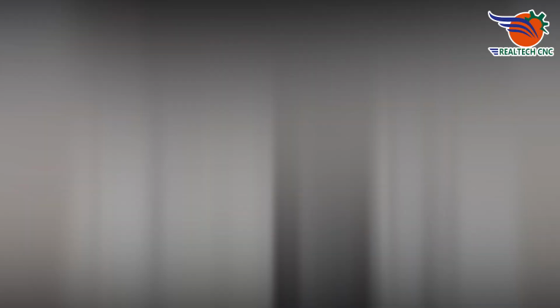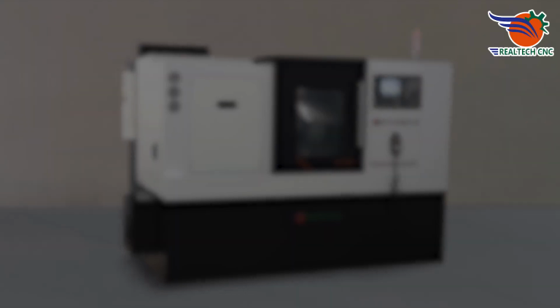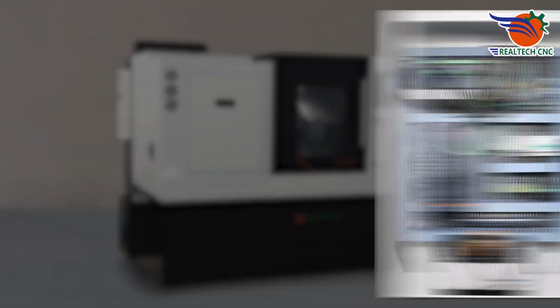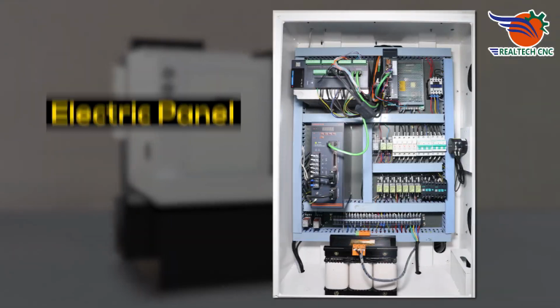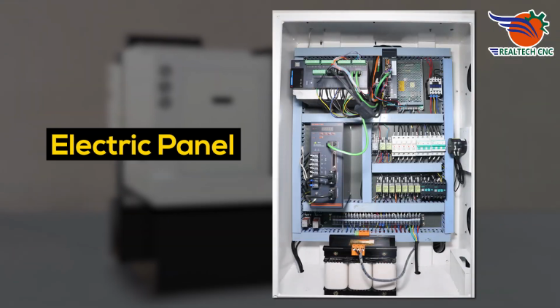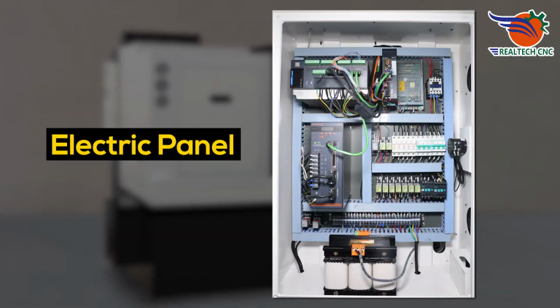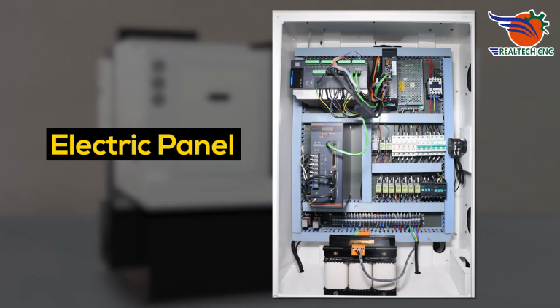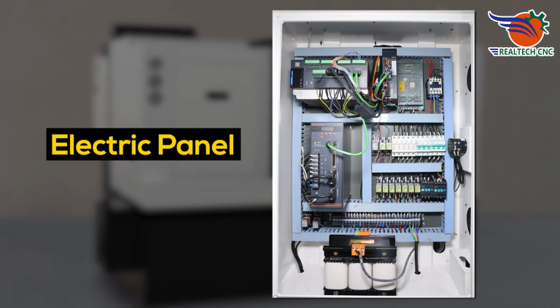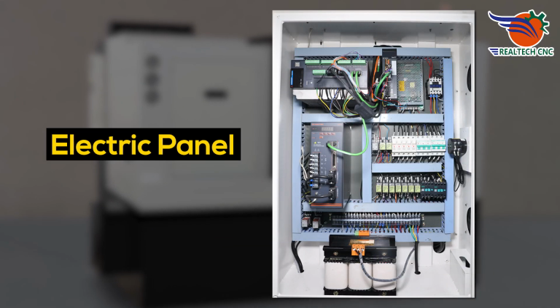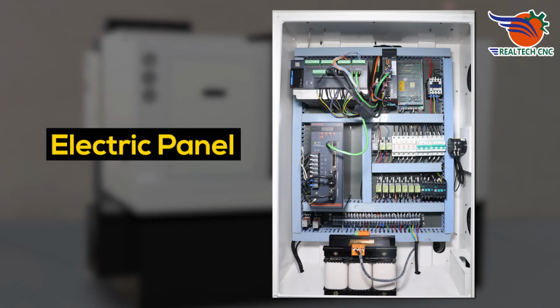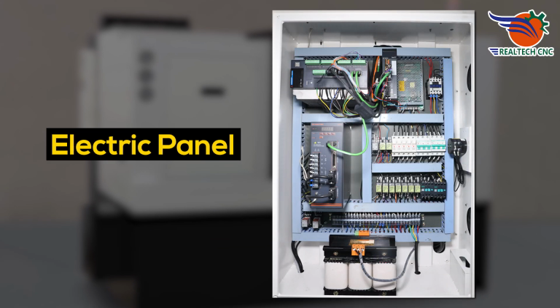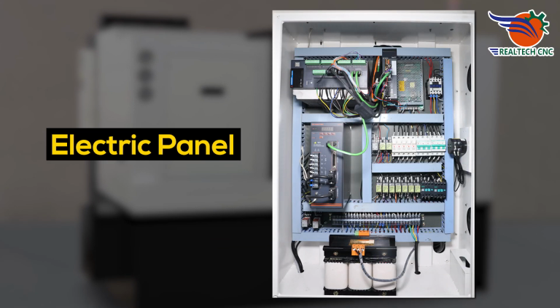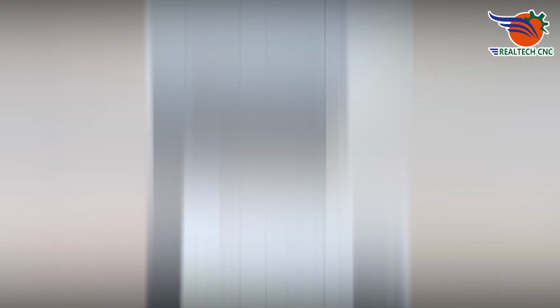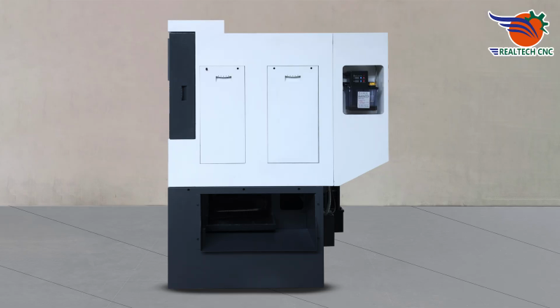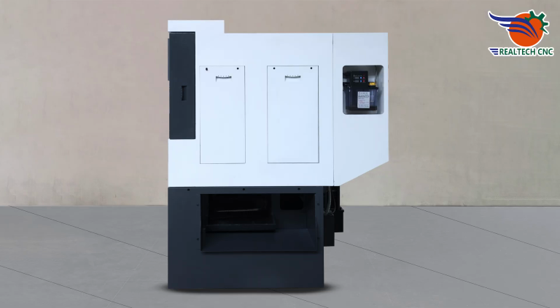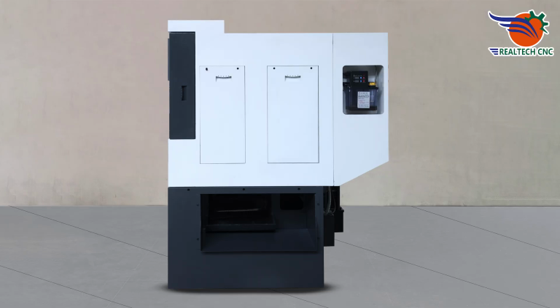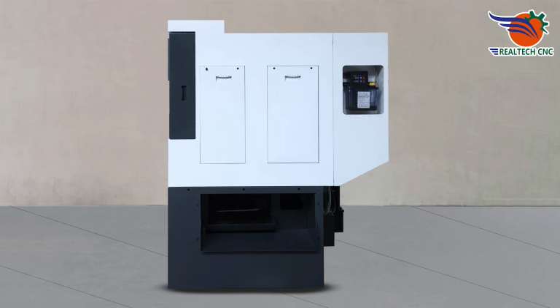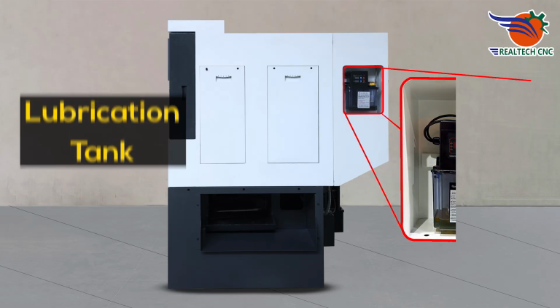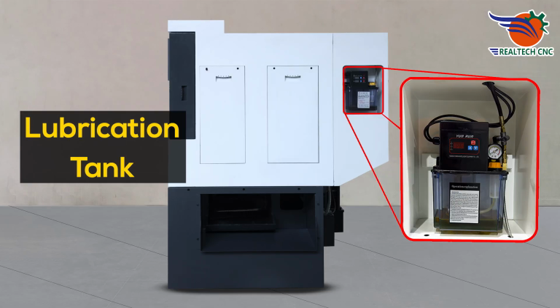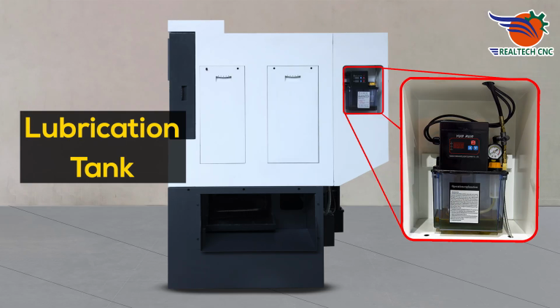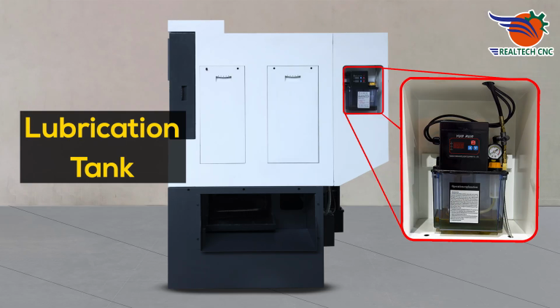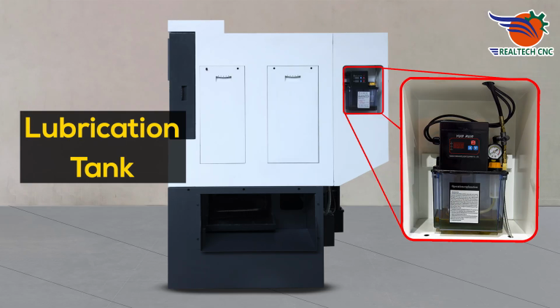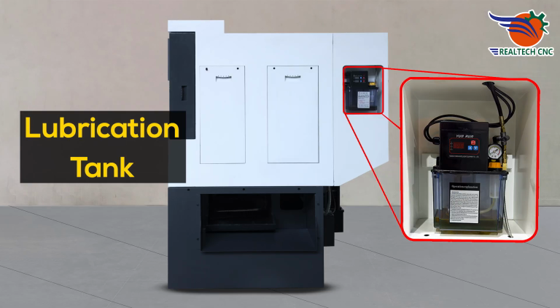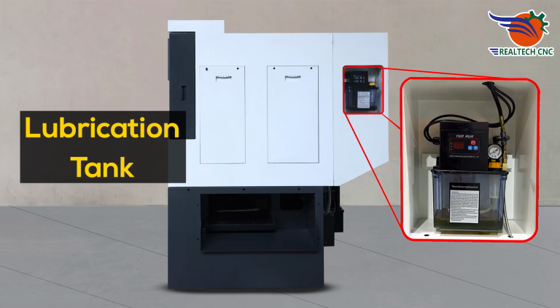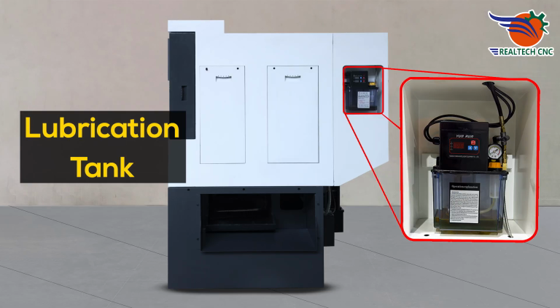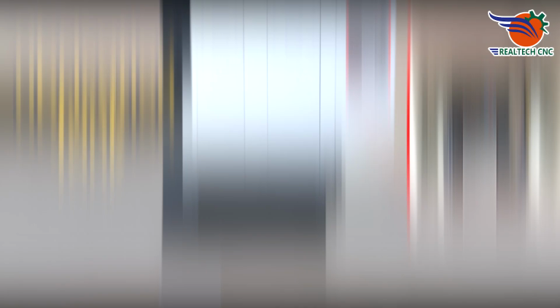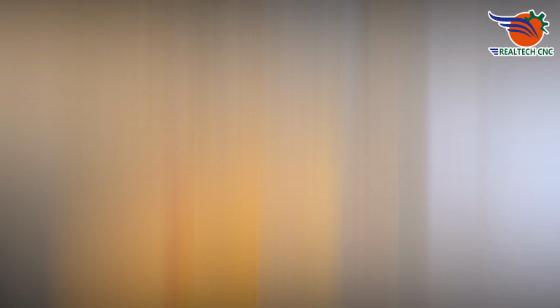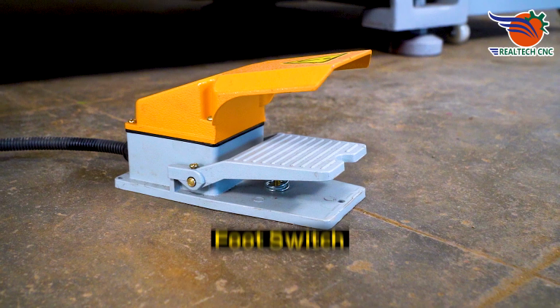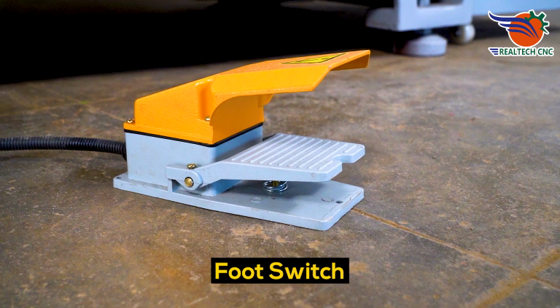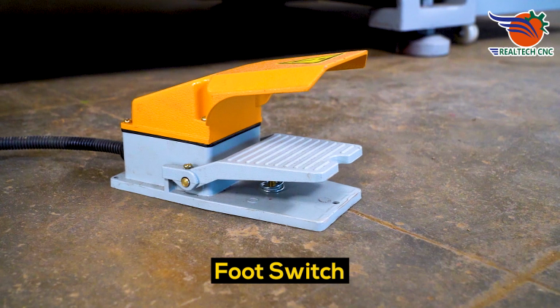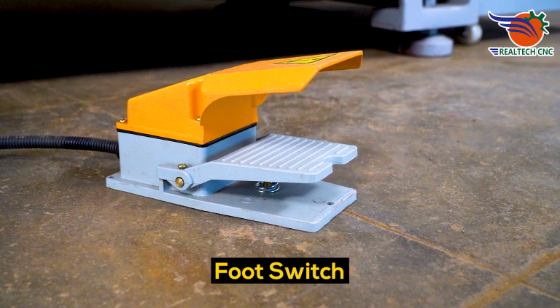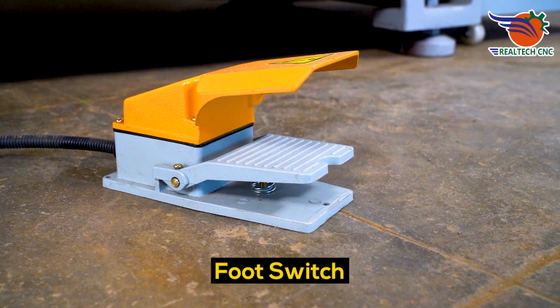Electric panel, lubrication tank, foot switch.